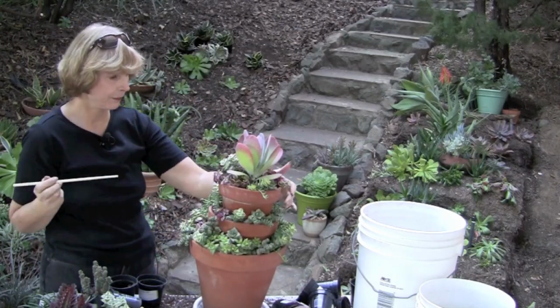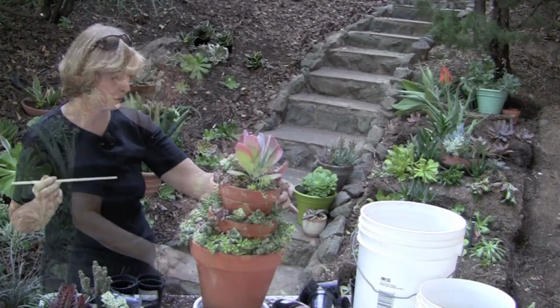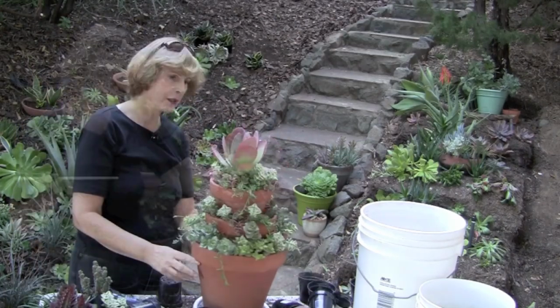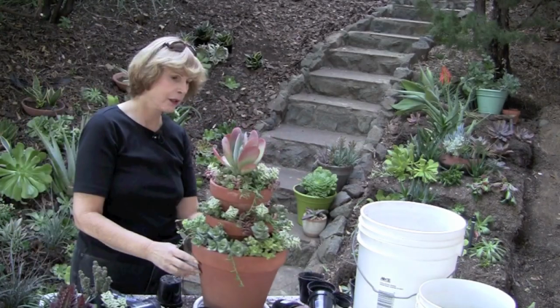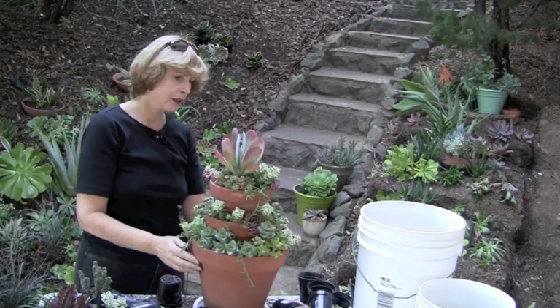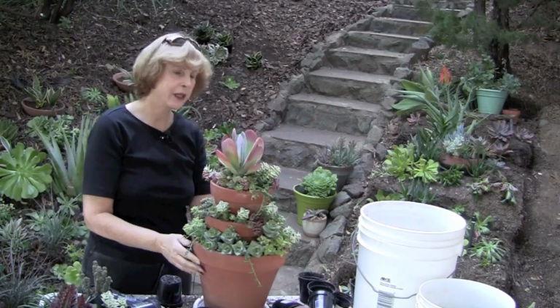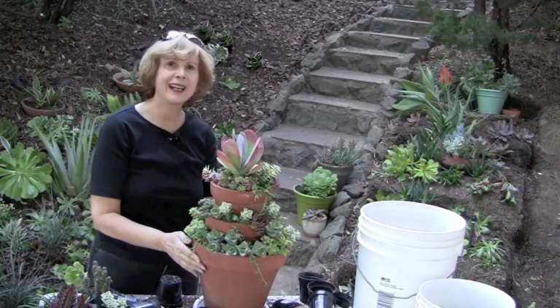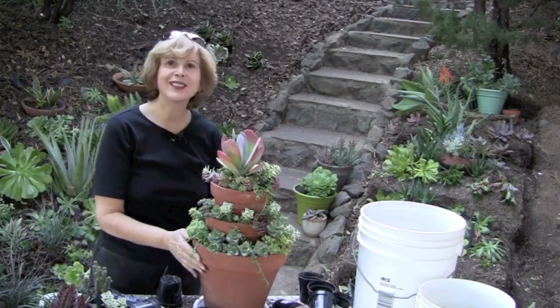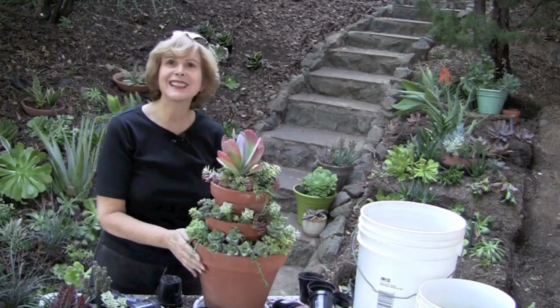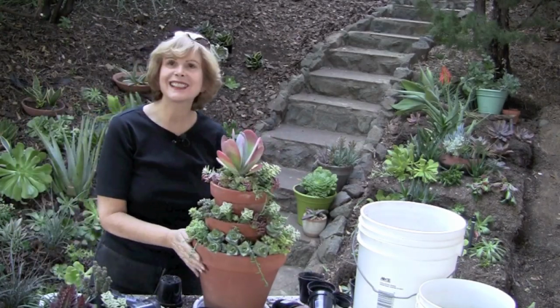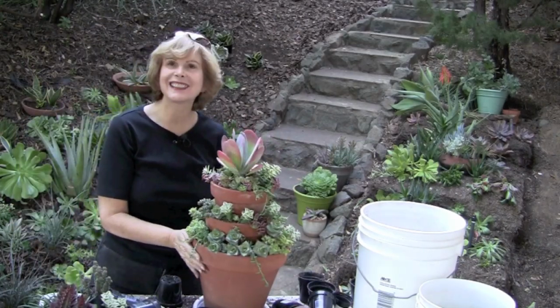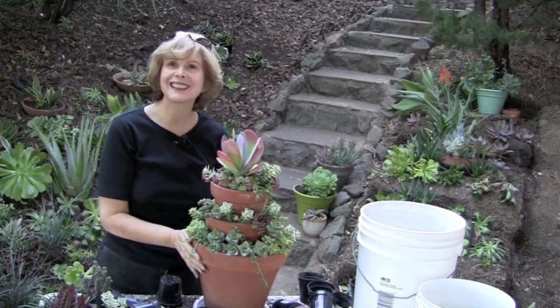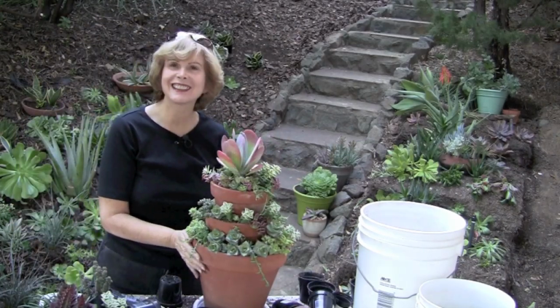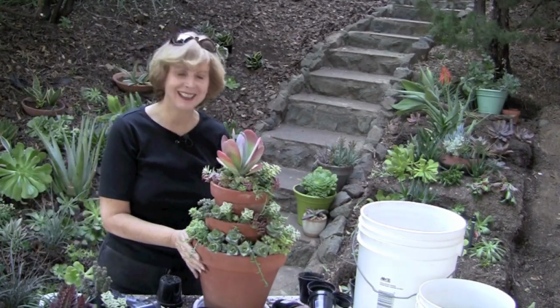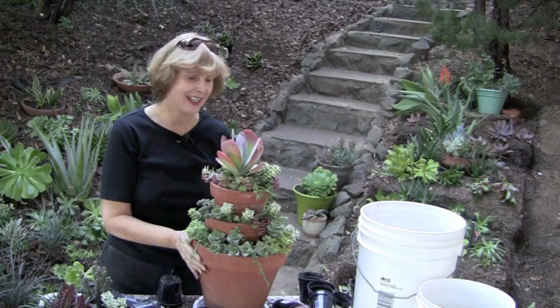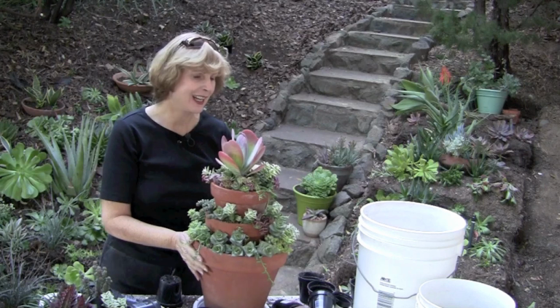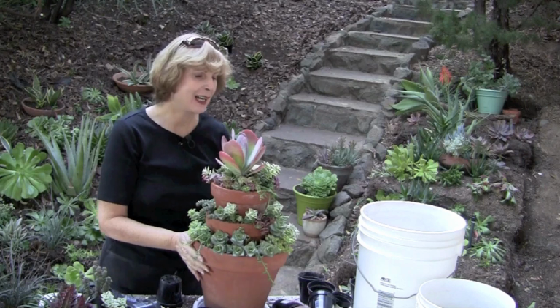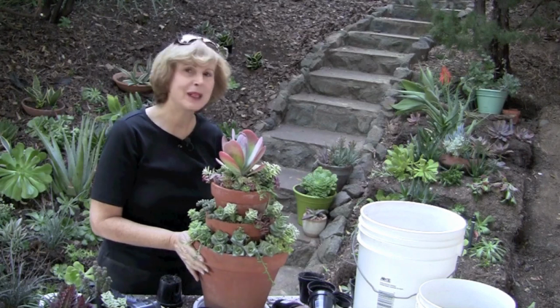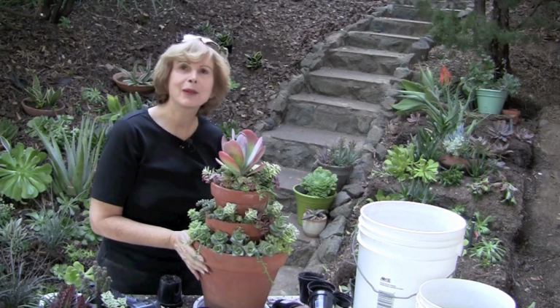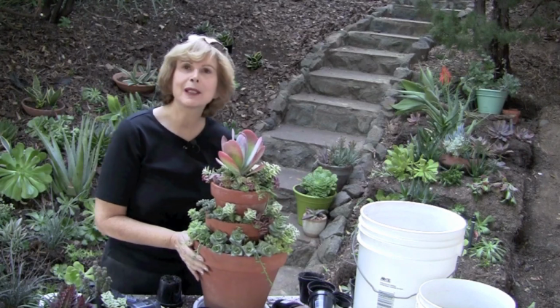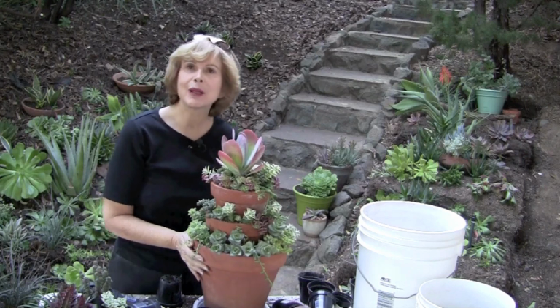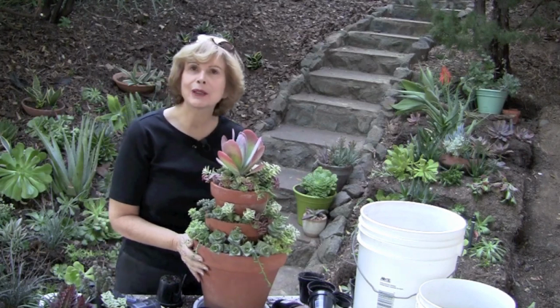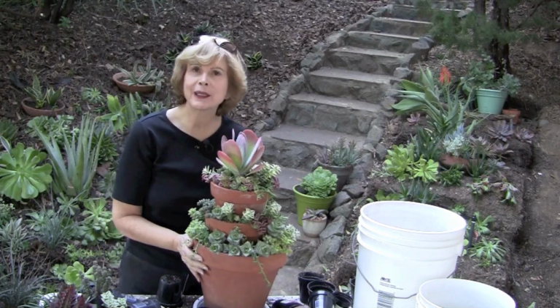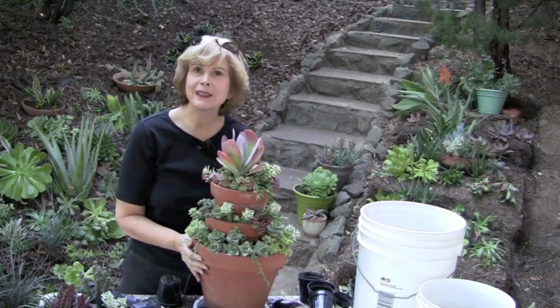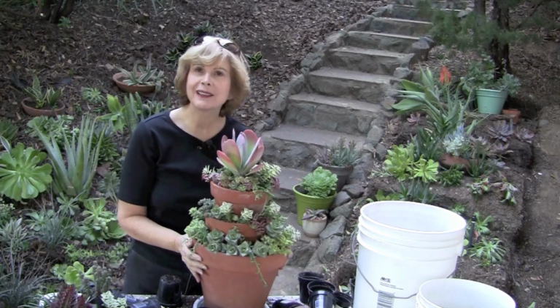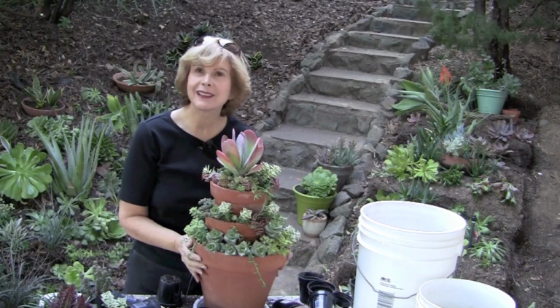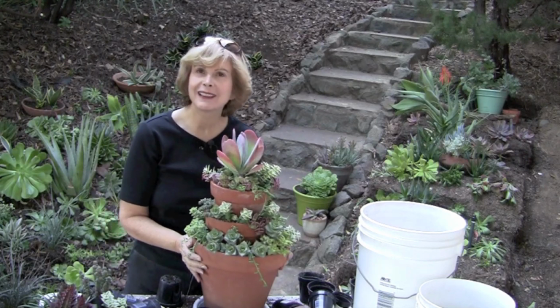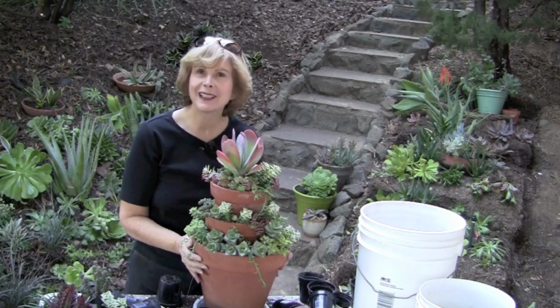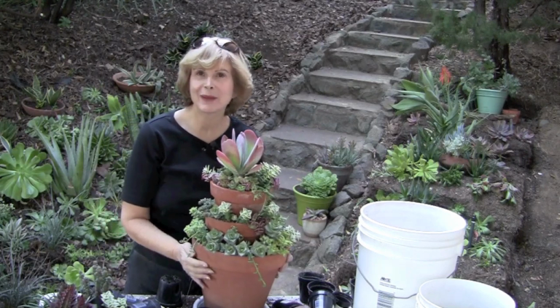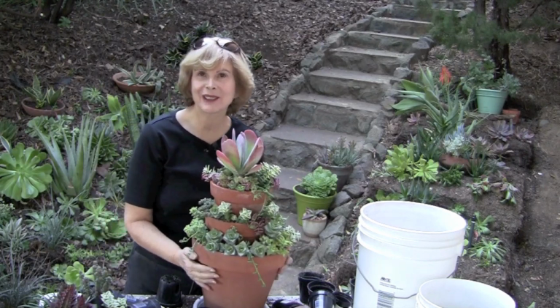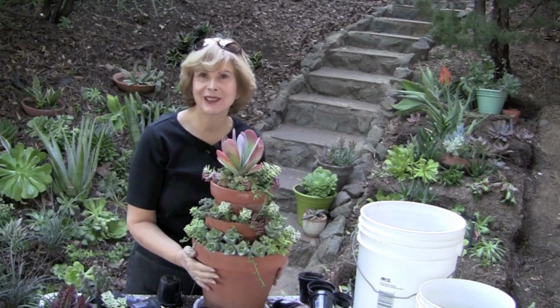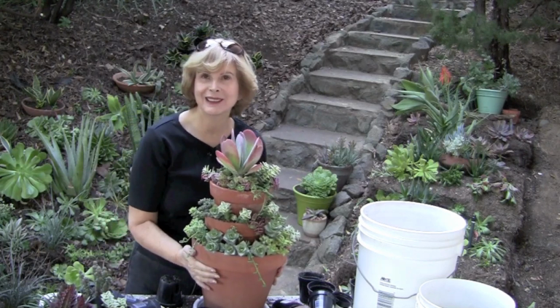We have it. I'm Debra Lee Baldwin in my garden.